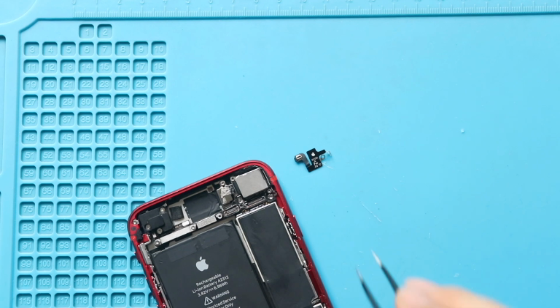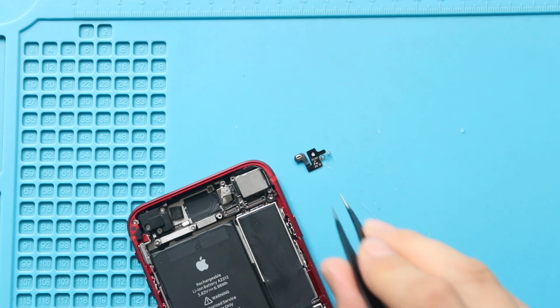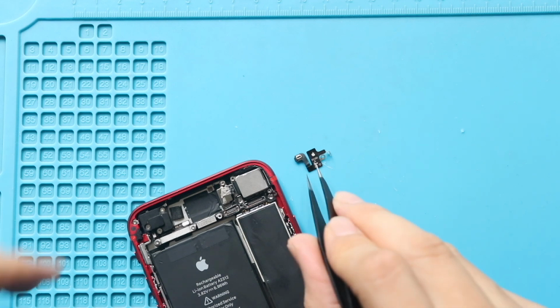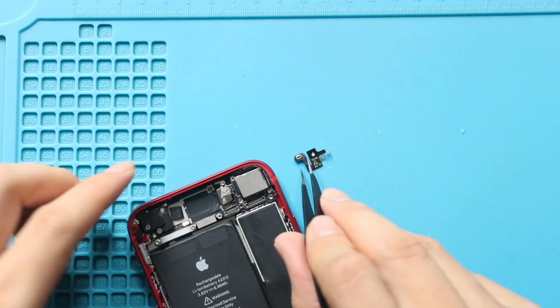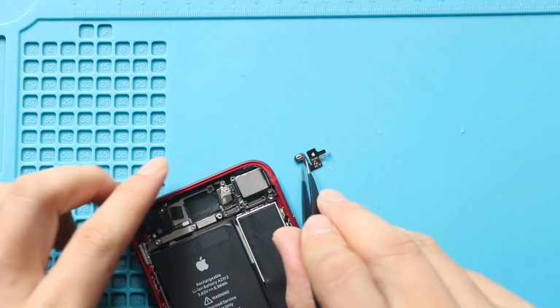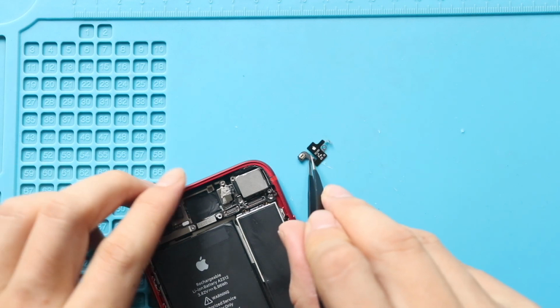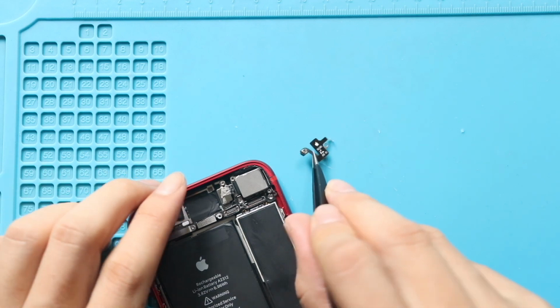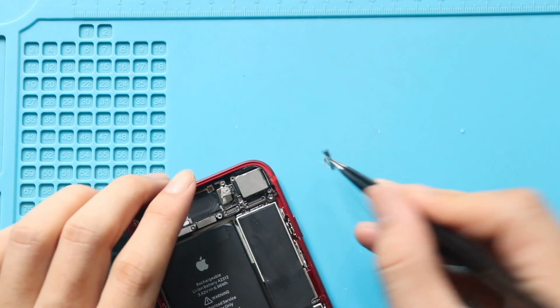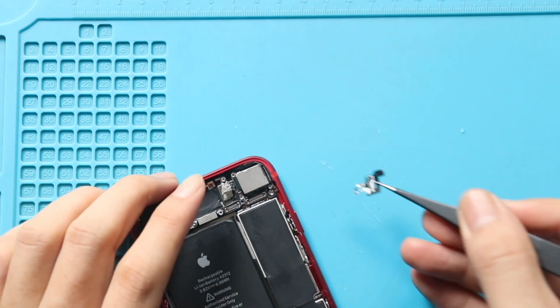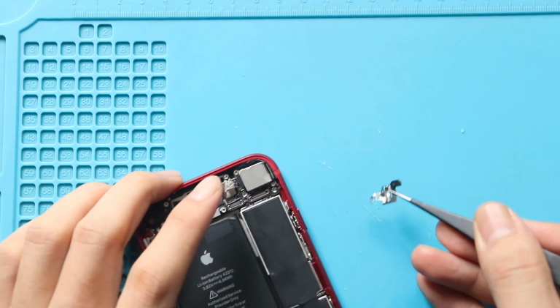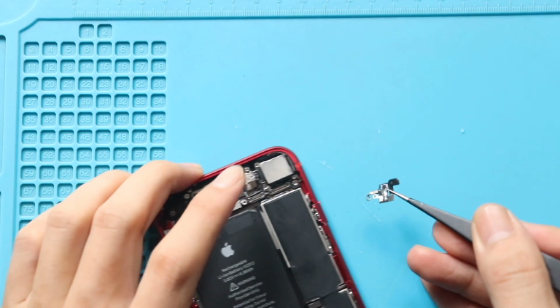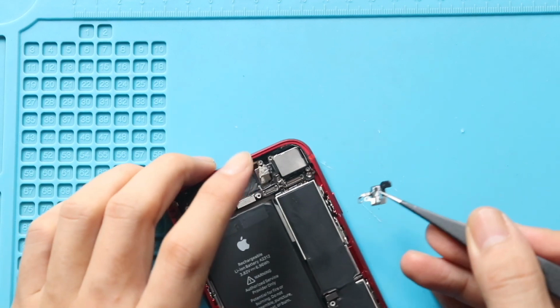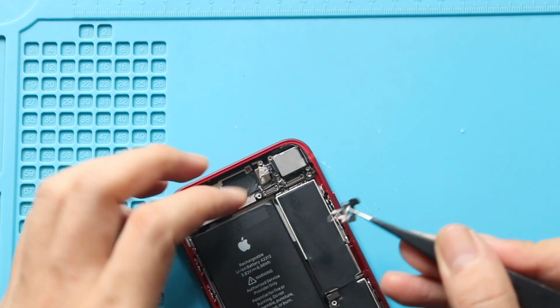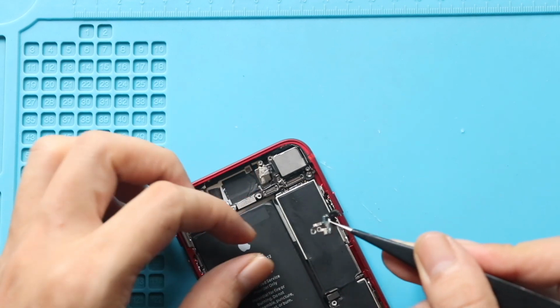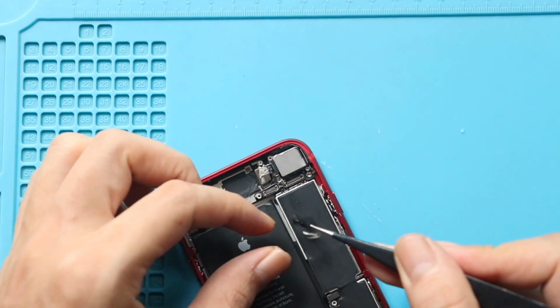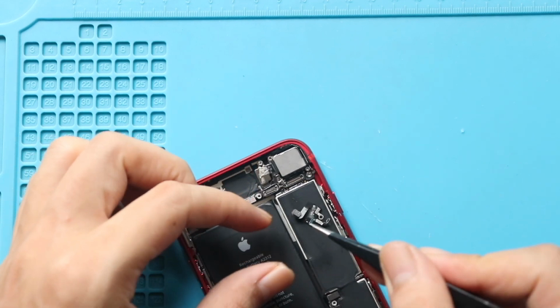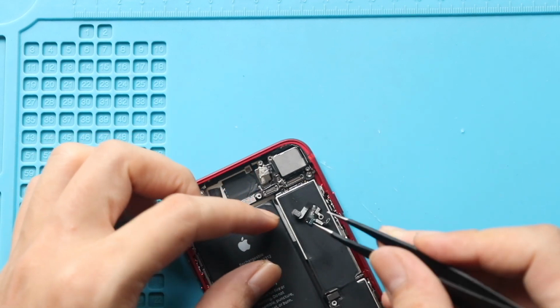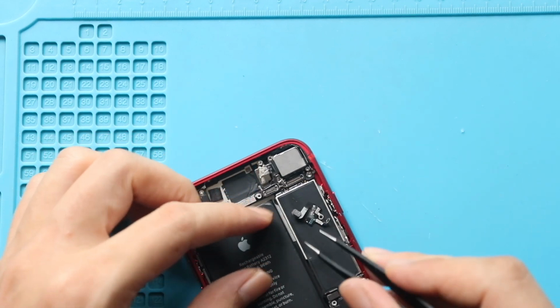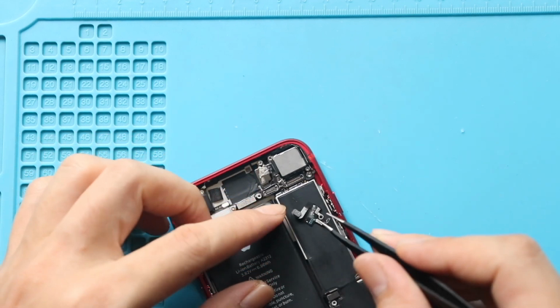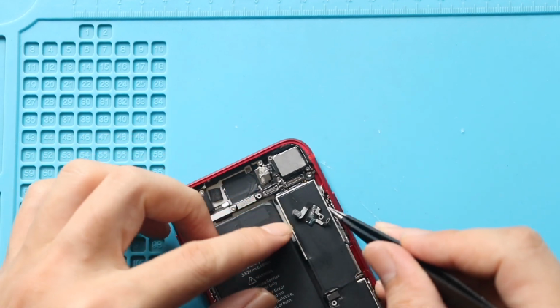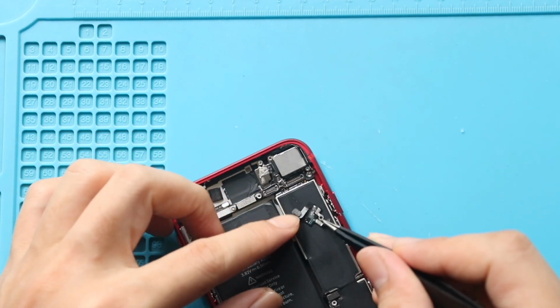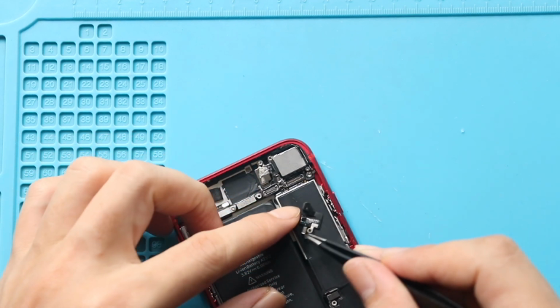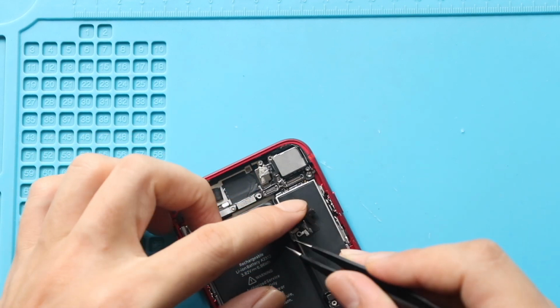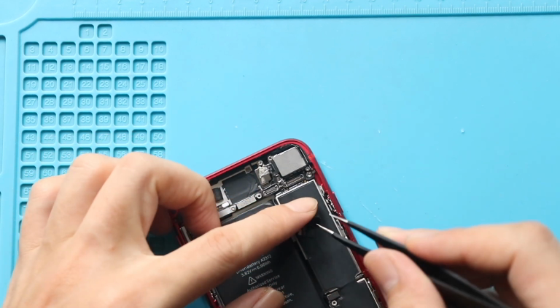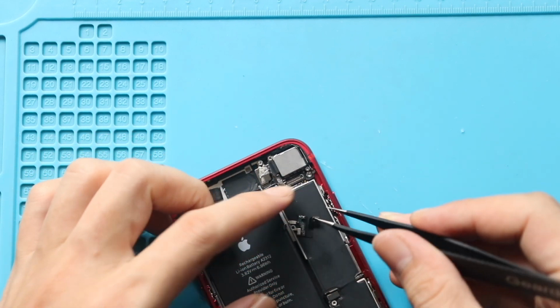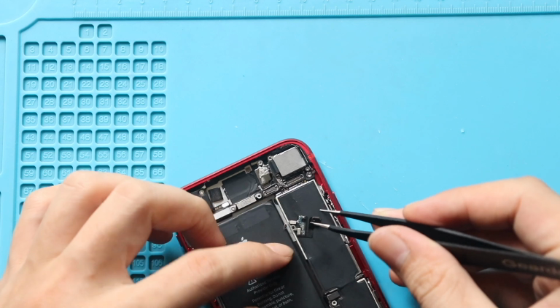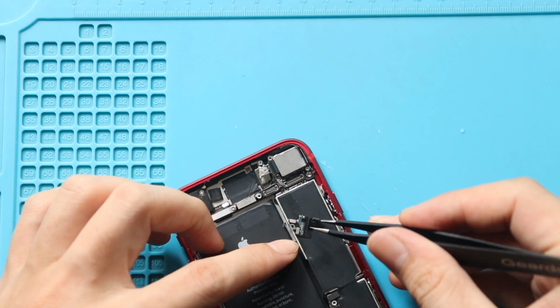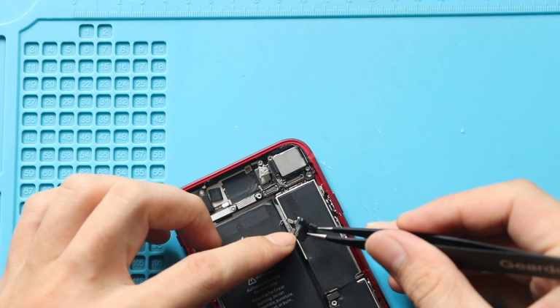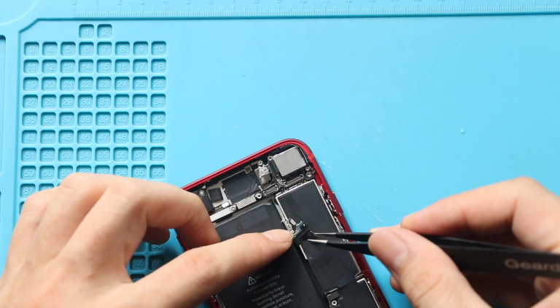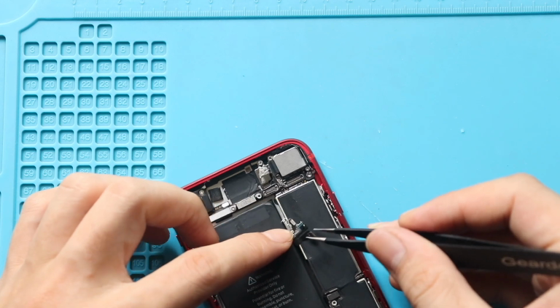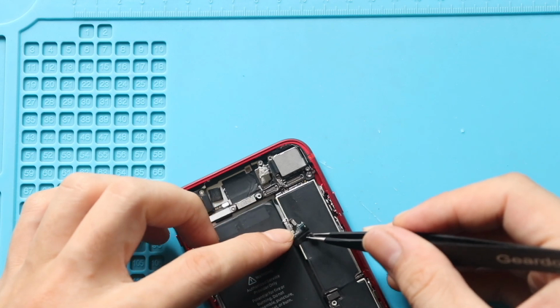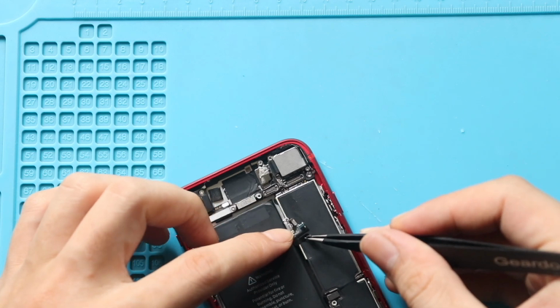Next, gently place the new Wi-Fi signal flex on the body, and then secure it by adding two screws.